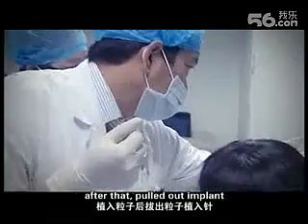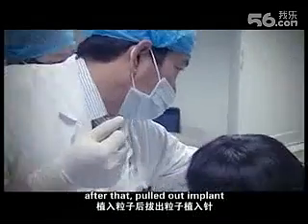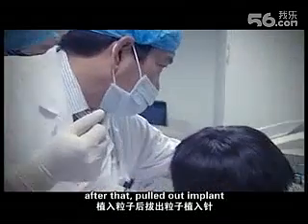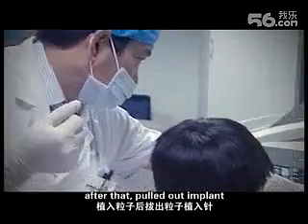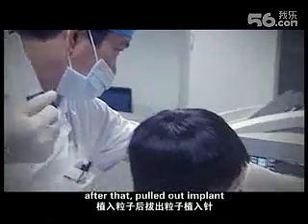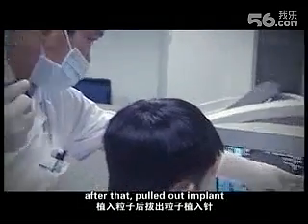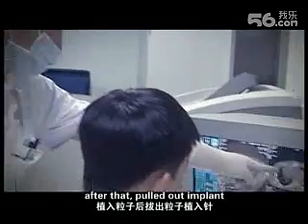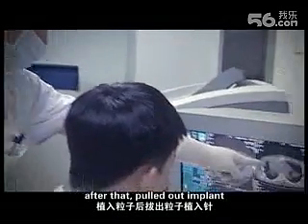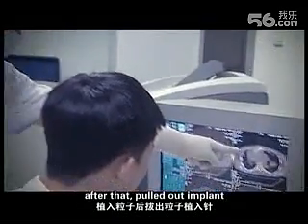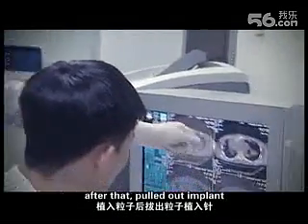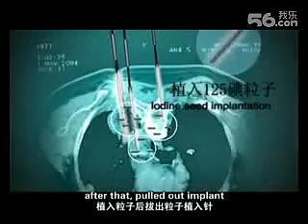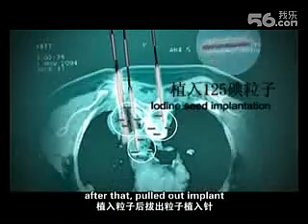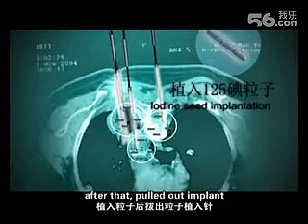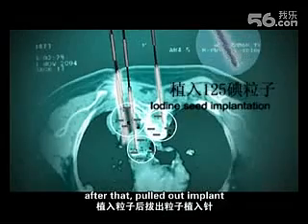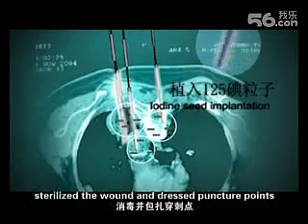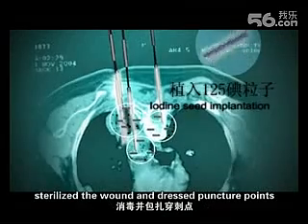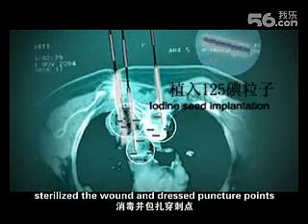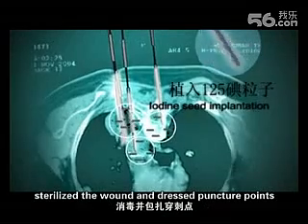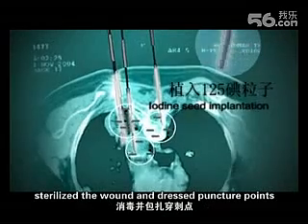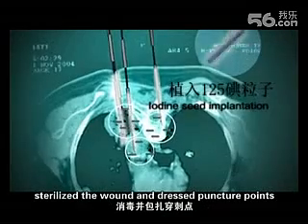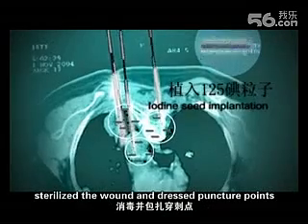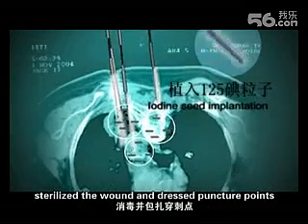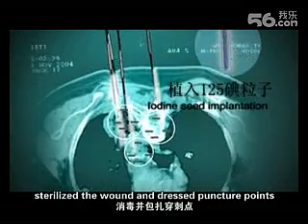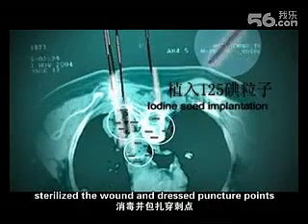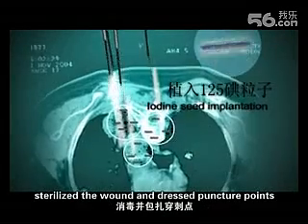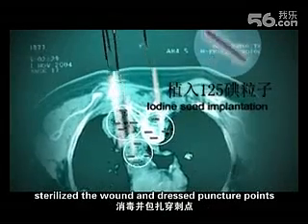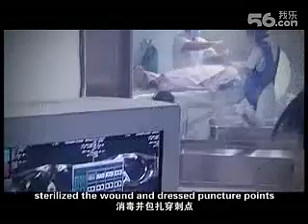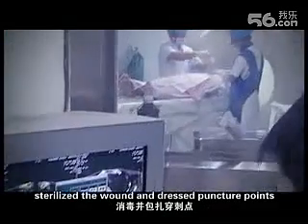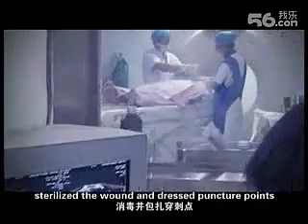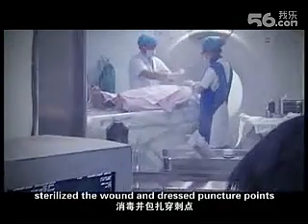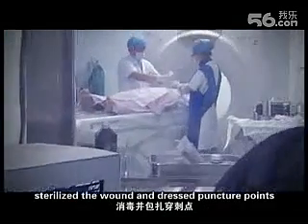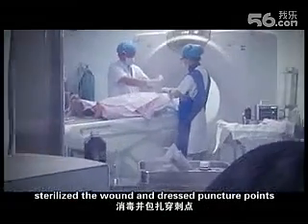After that, the implant needle was pulled out, the wound was sterilized, and the puncture points were dressed.